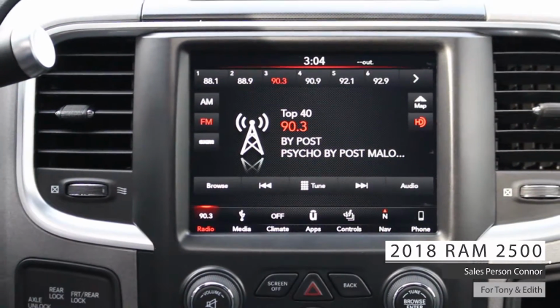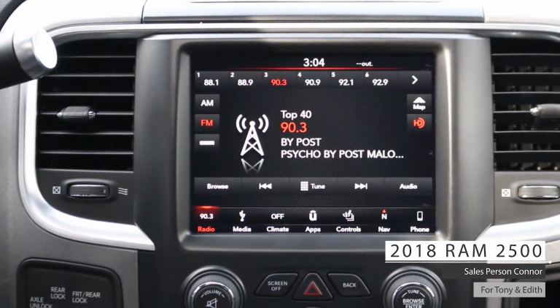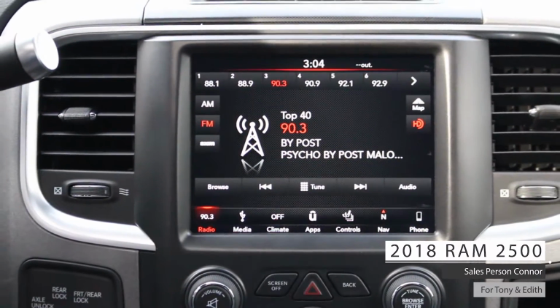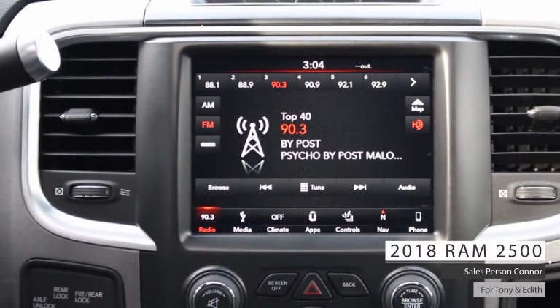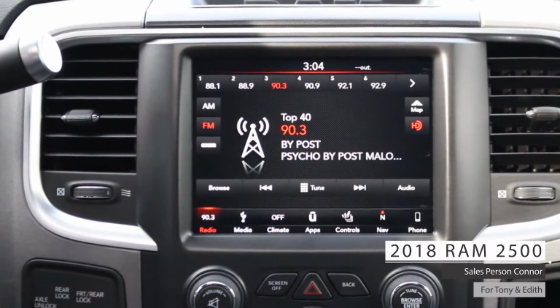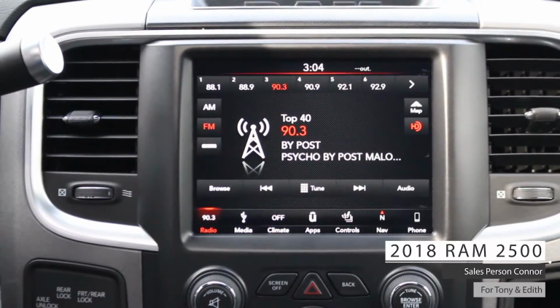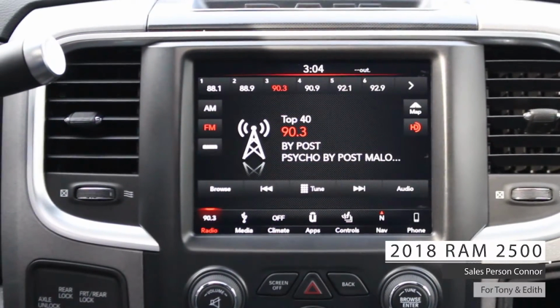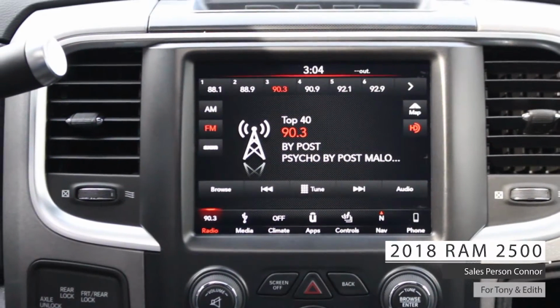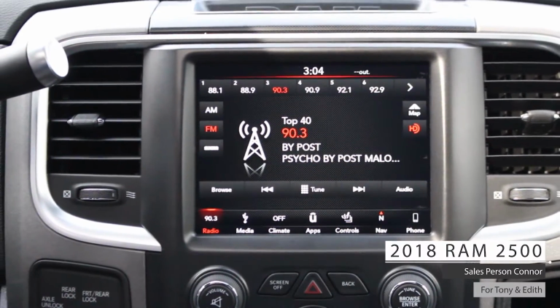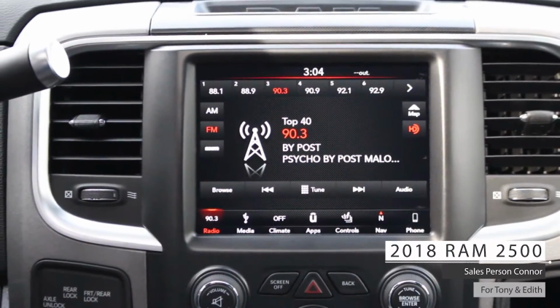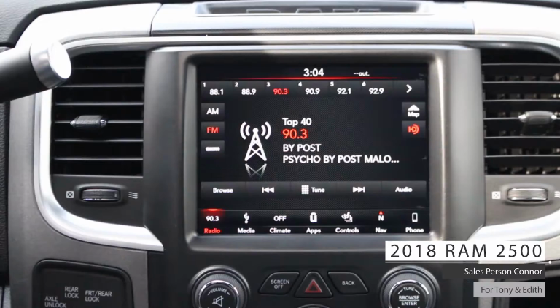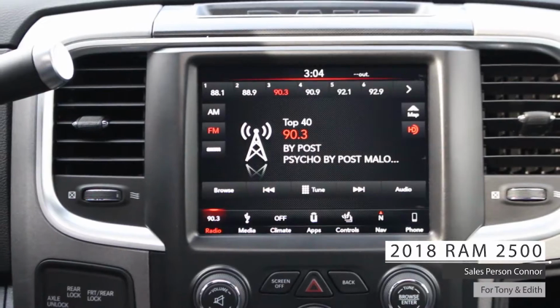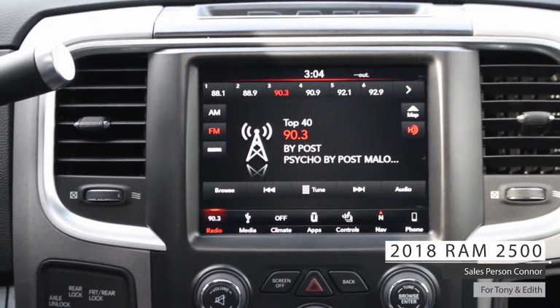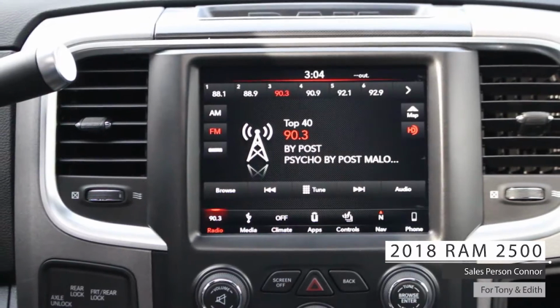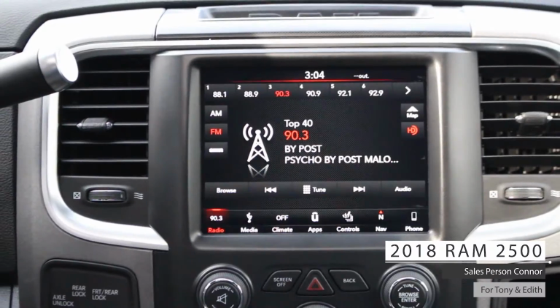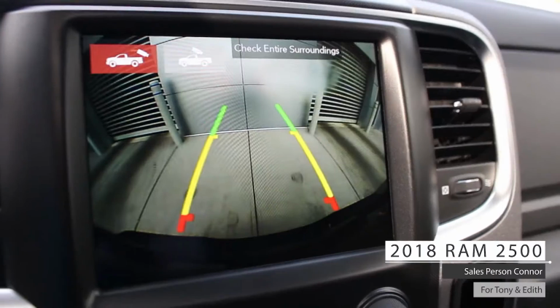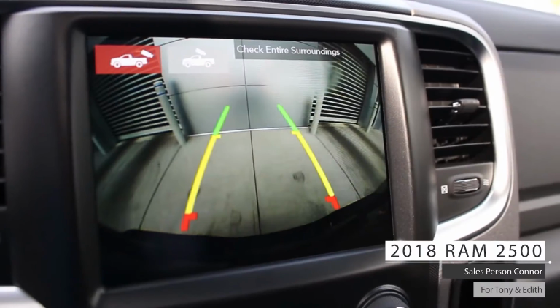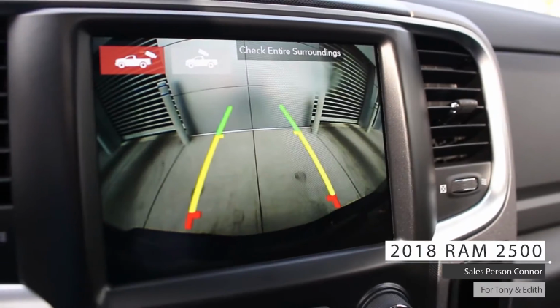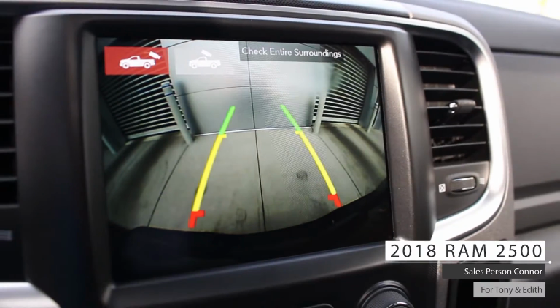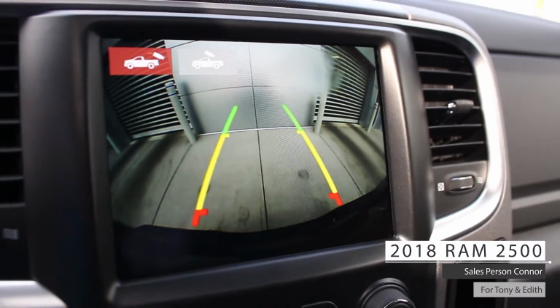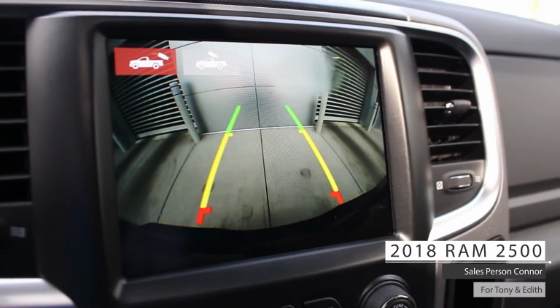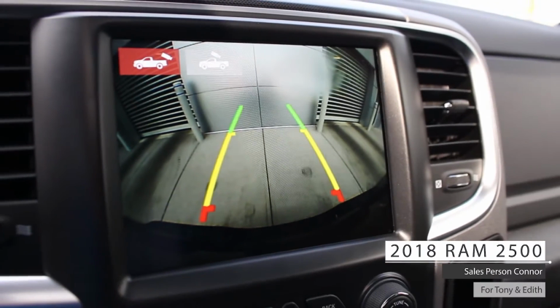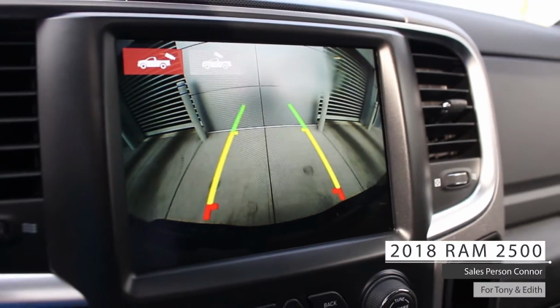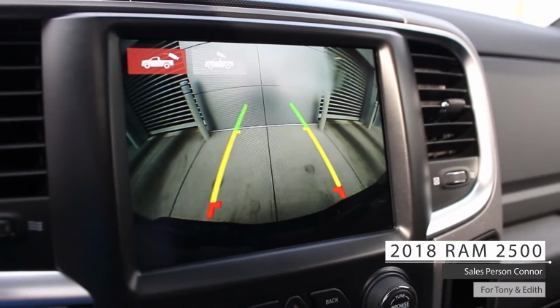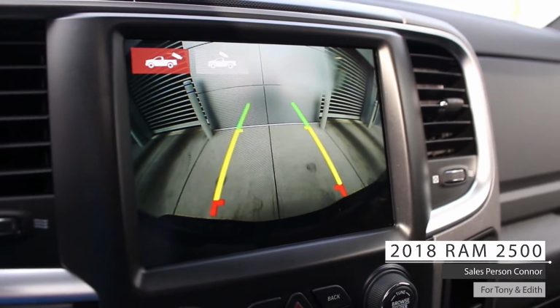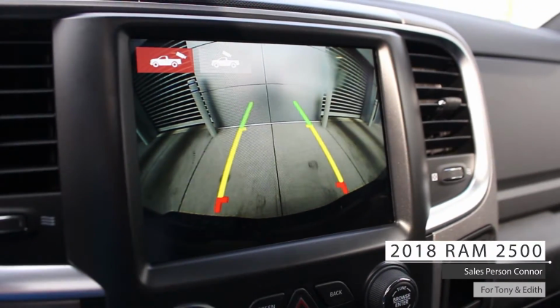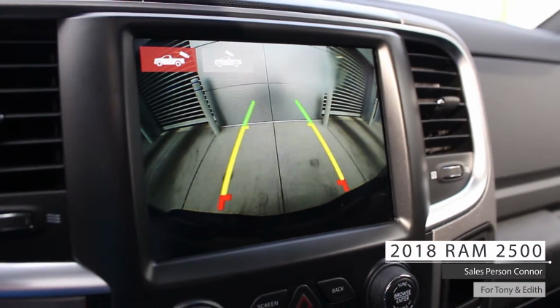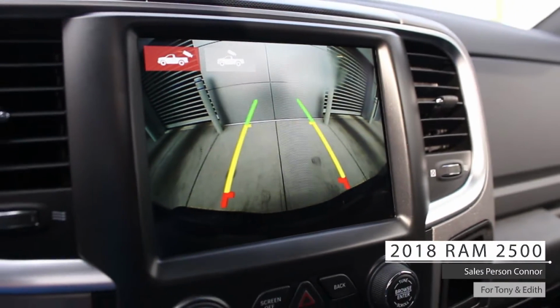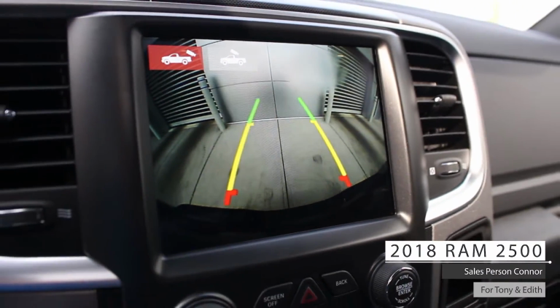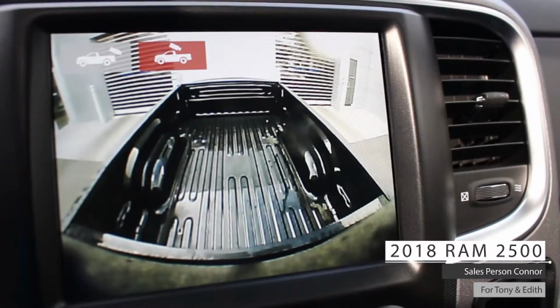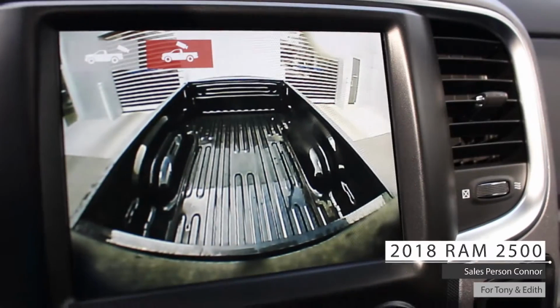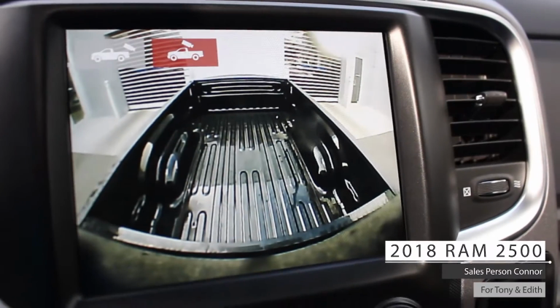Bluetooth audio, GPS navigation, Uconnect hands-free communication, and a rear backup camera with front and rear parking sensors.